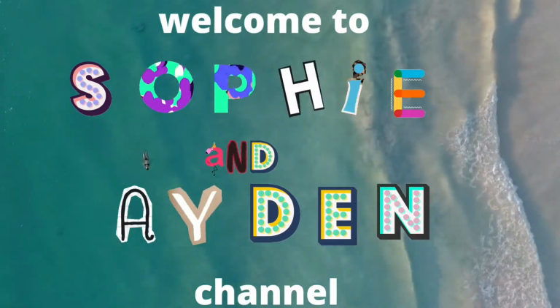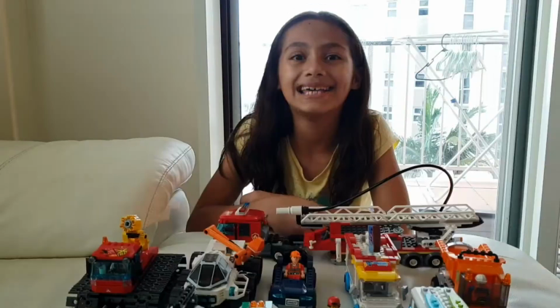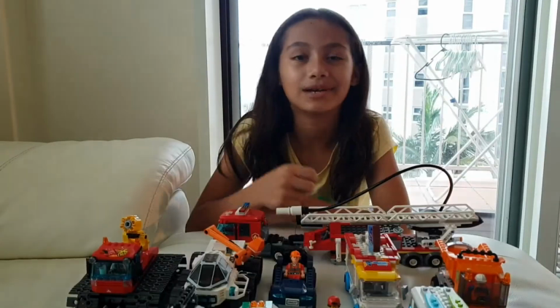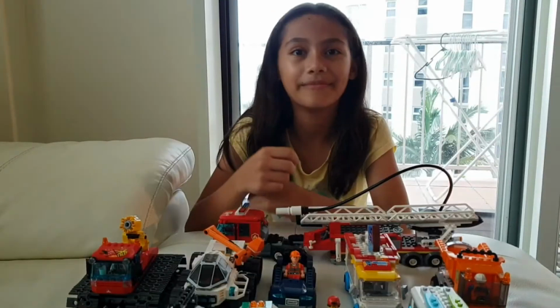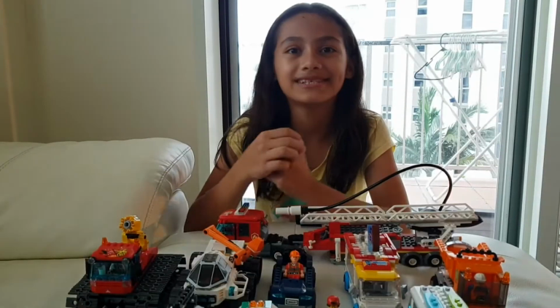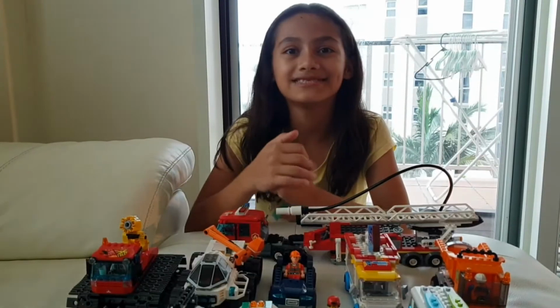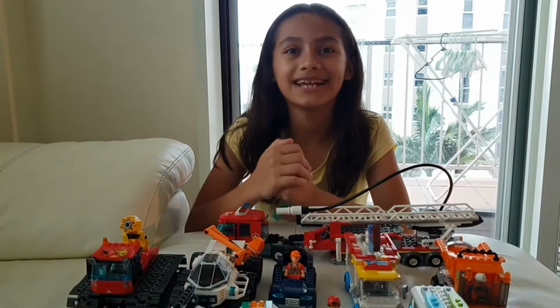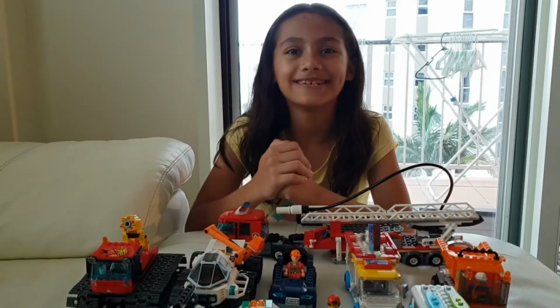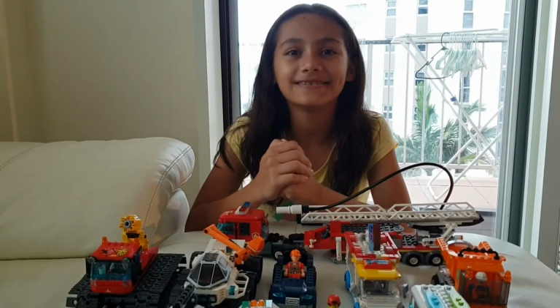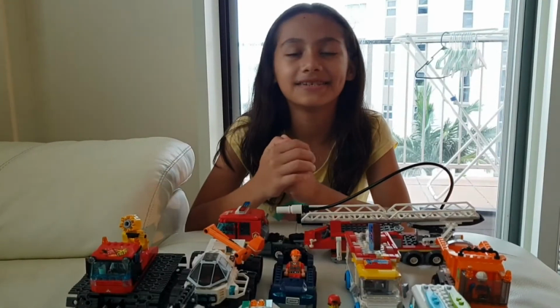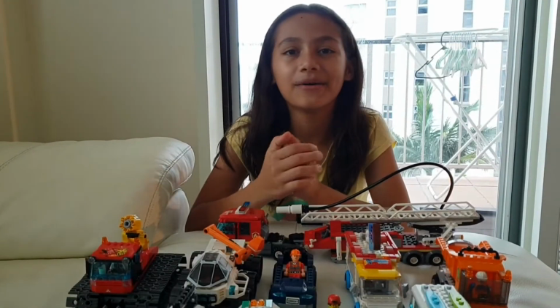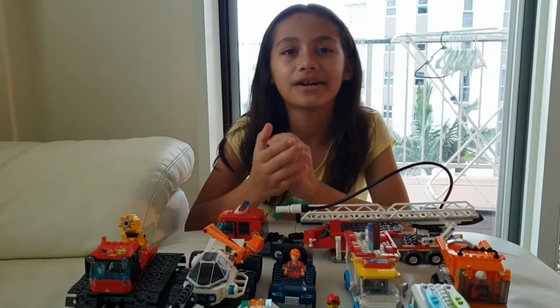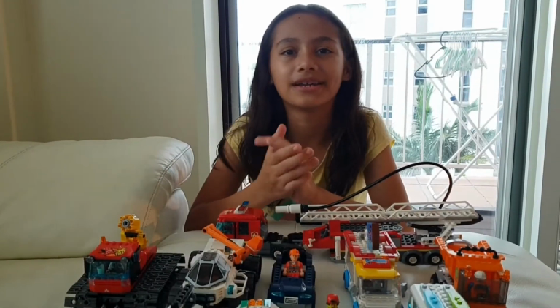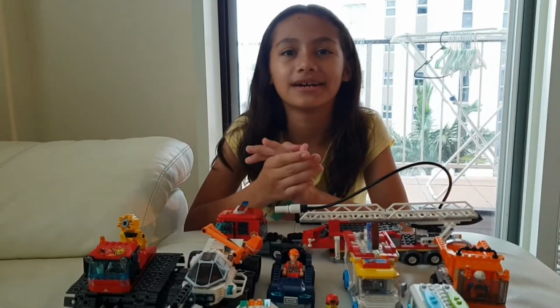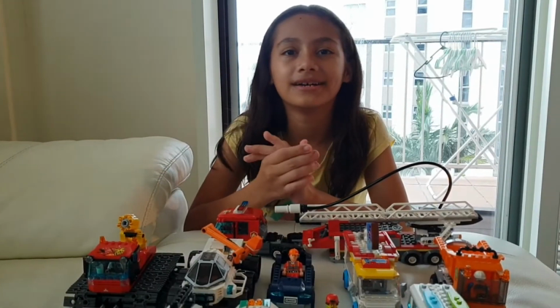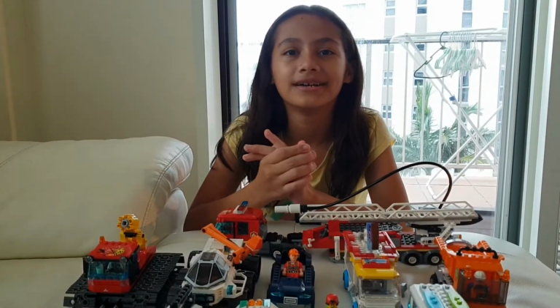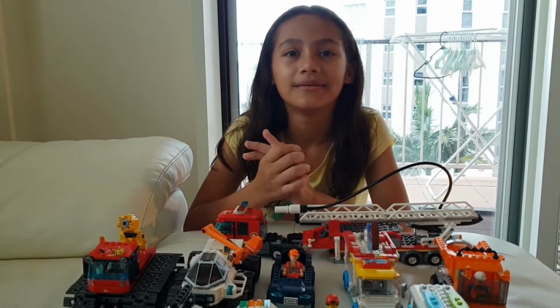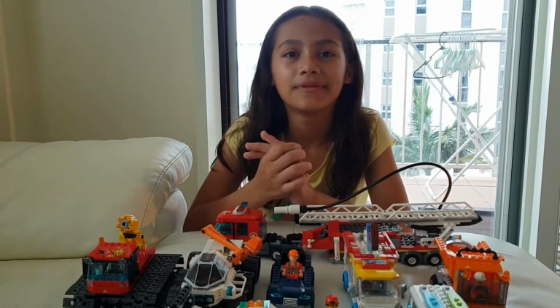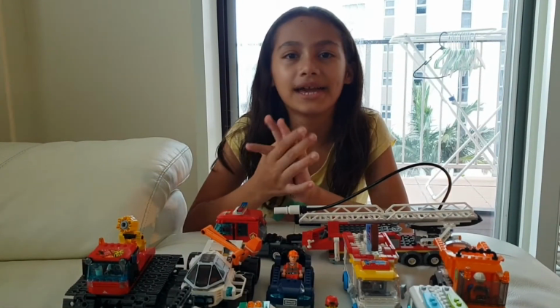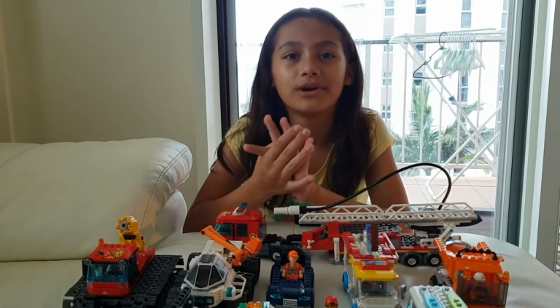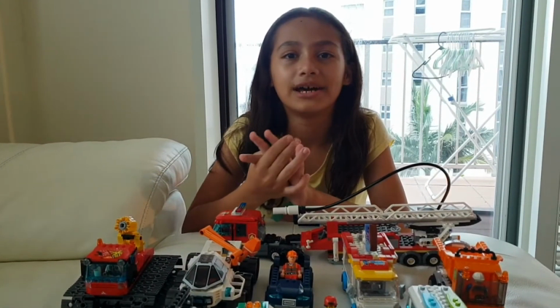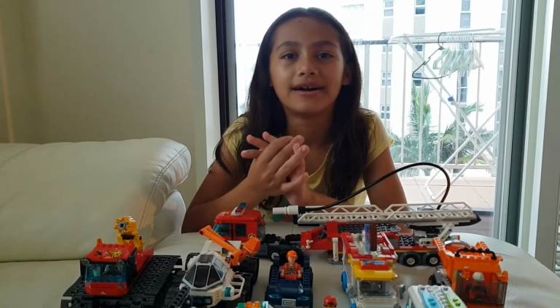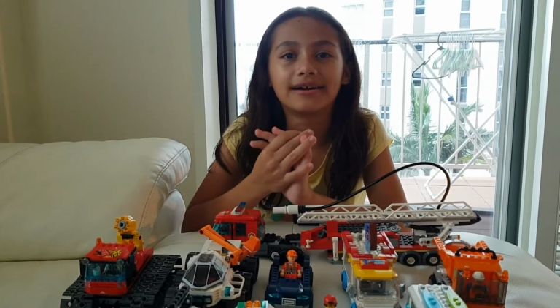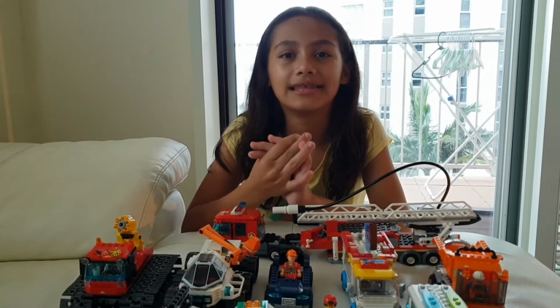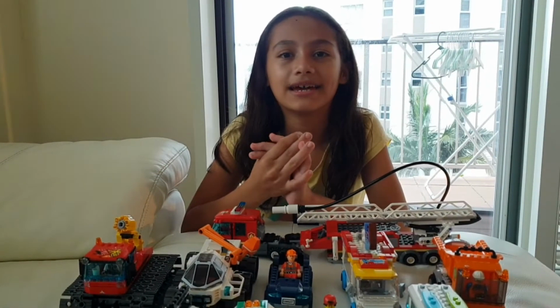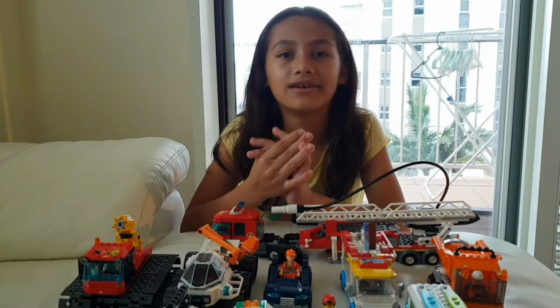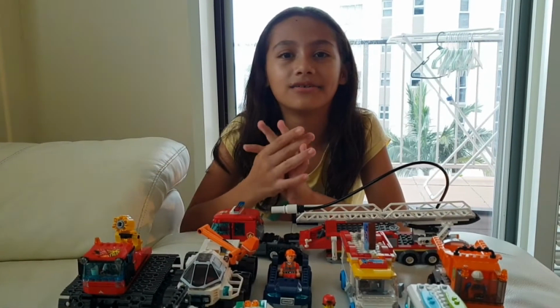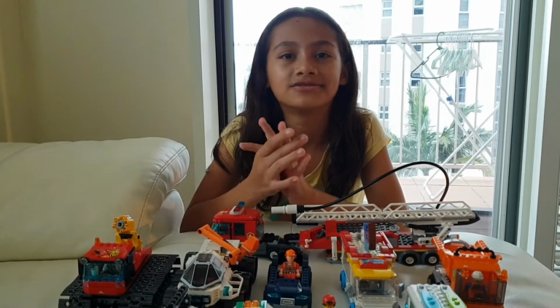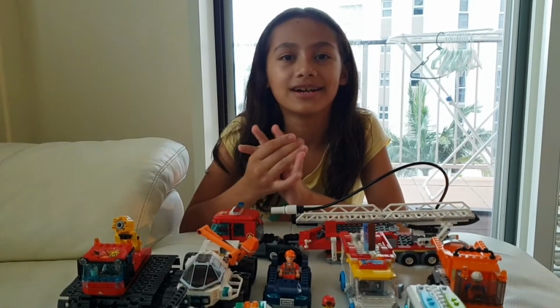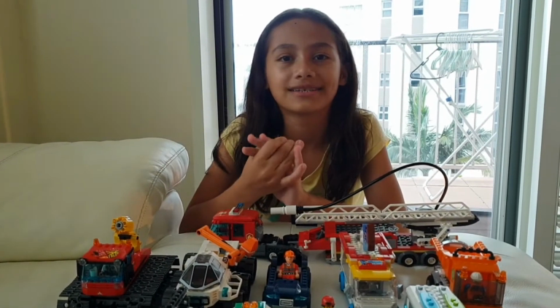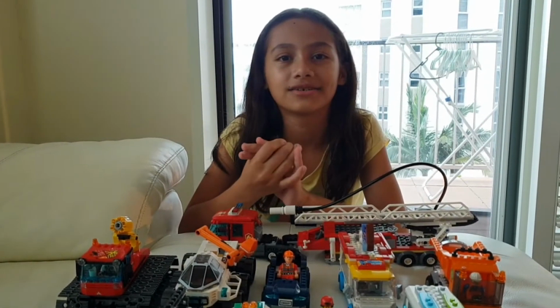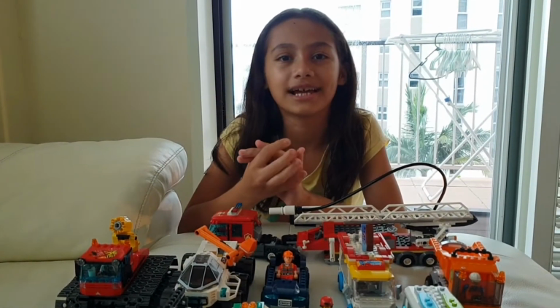Welcome back to the channel! Today we are going to play with our Lego Trucks collection.